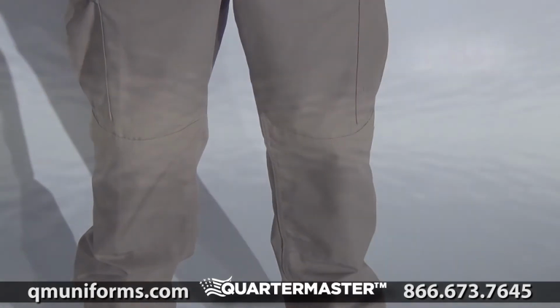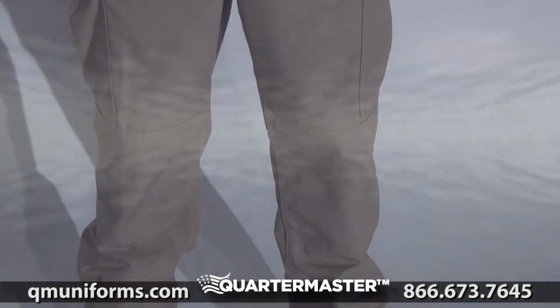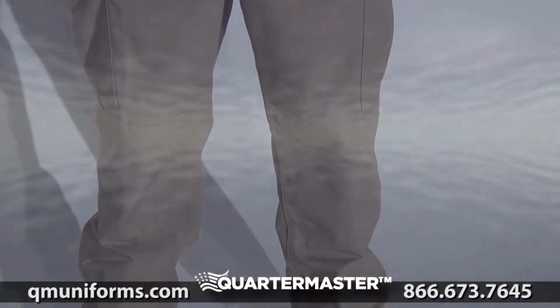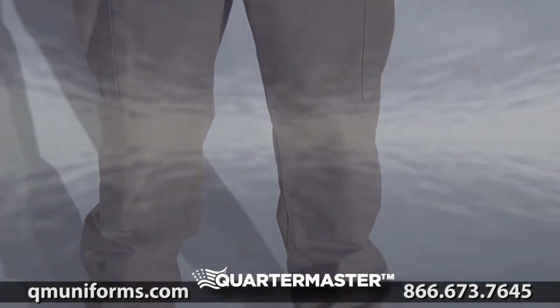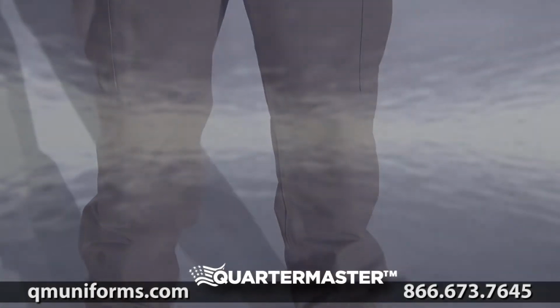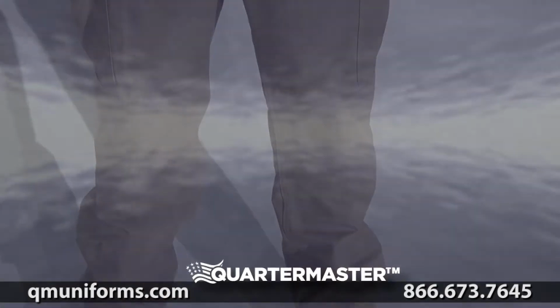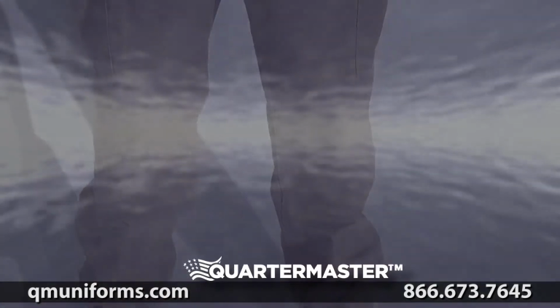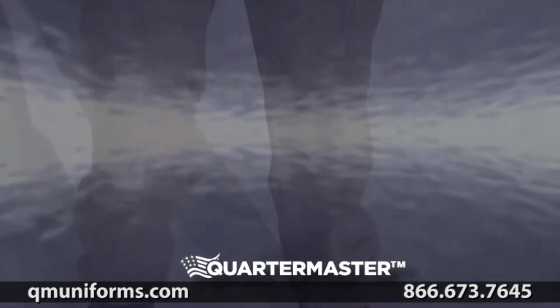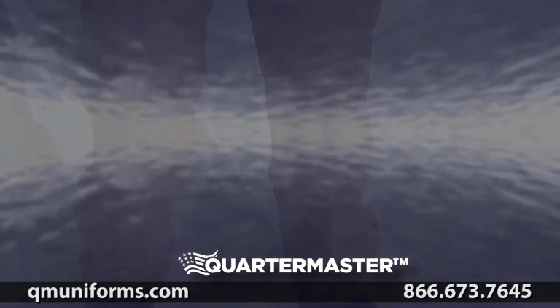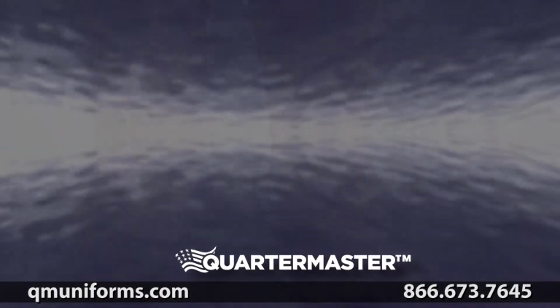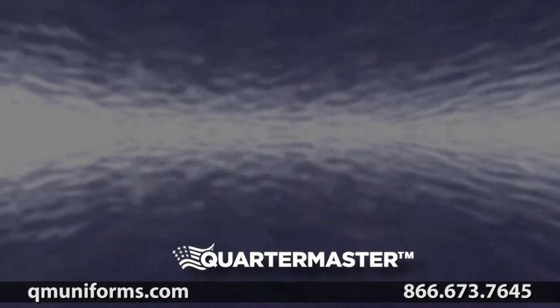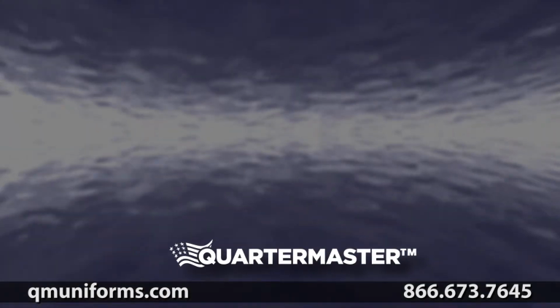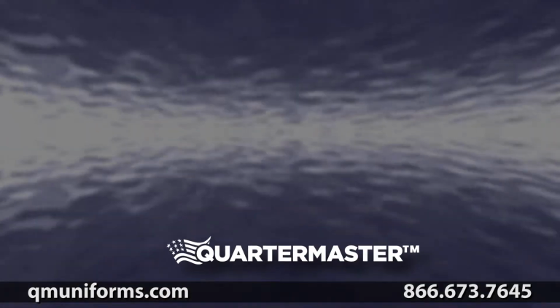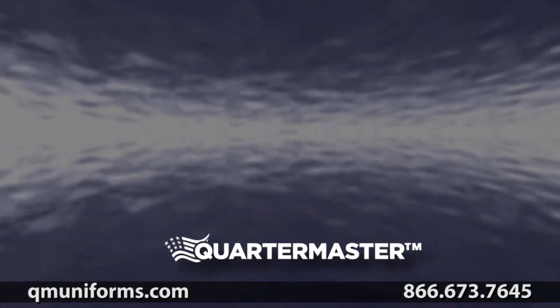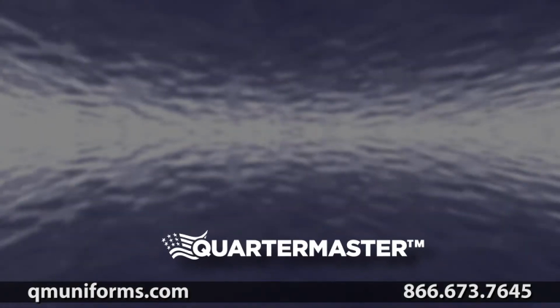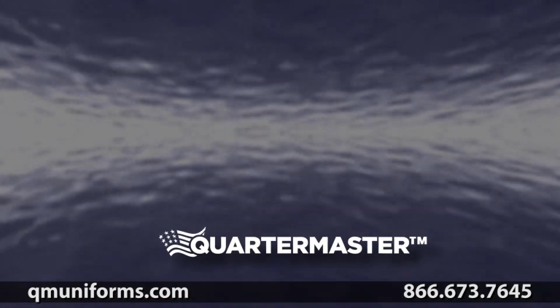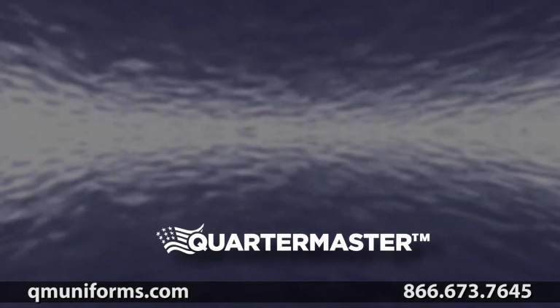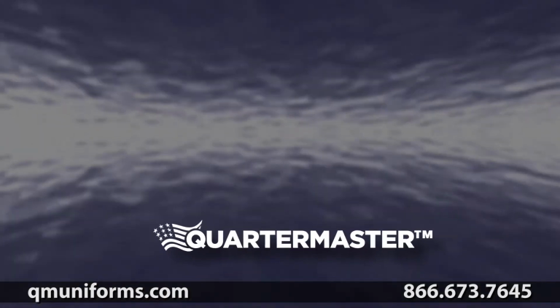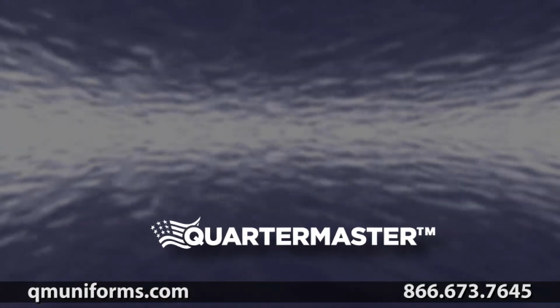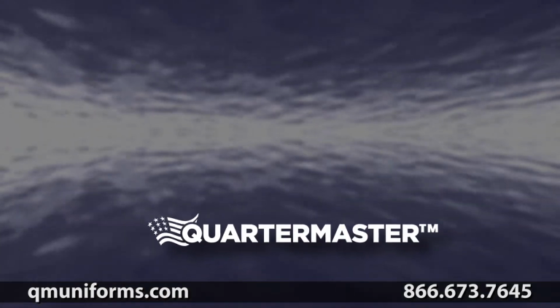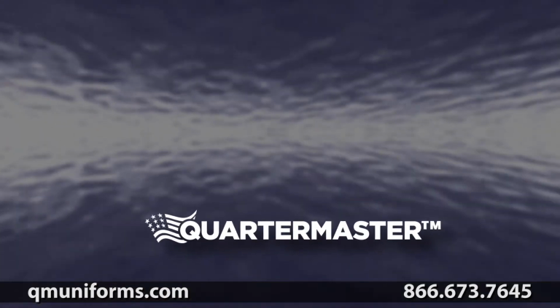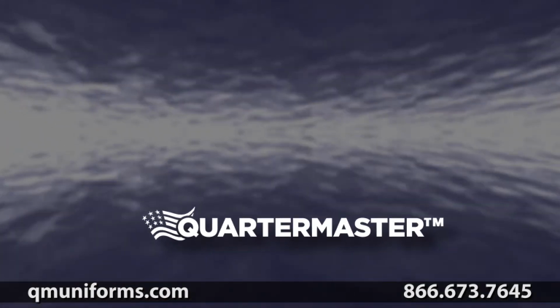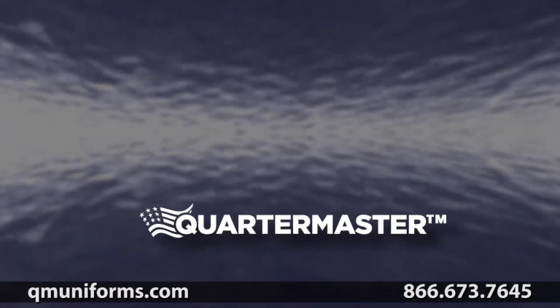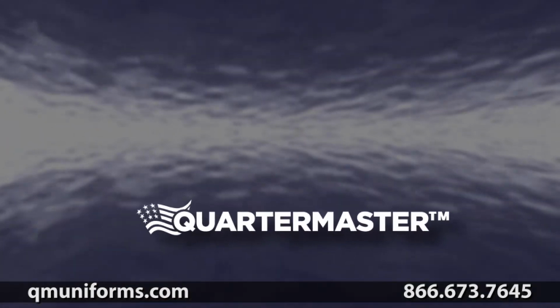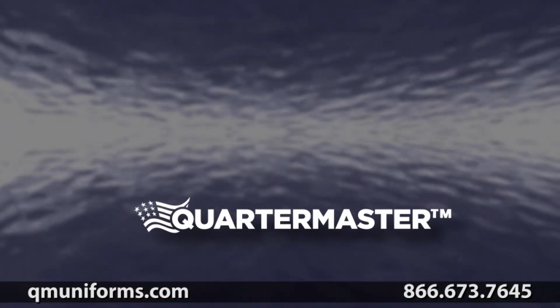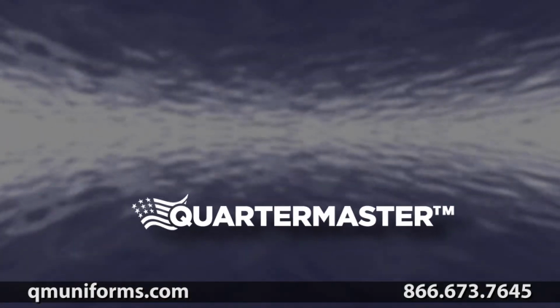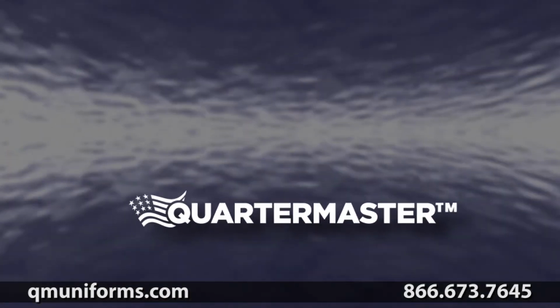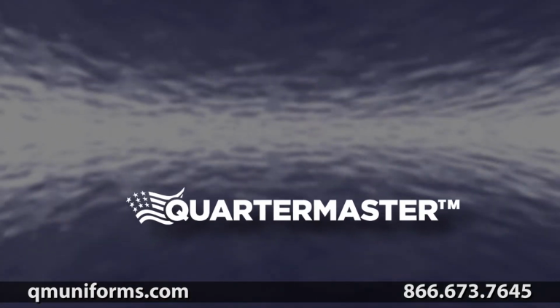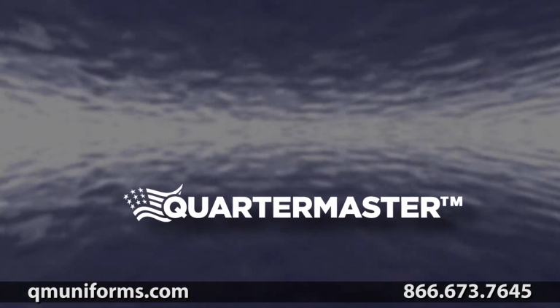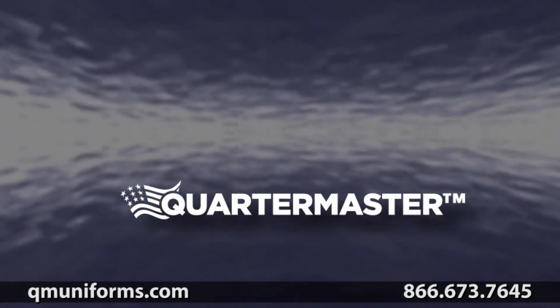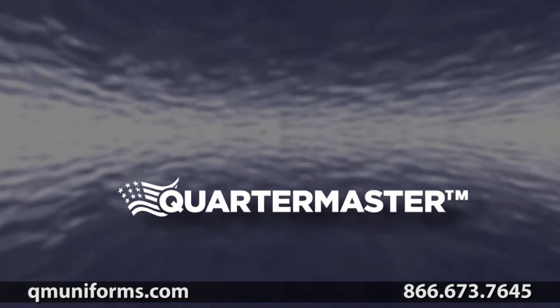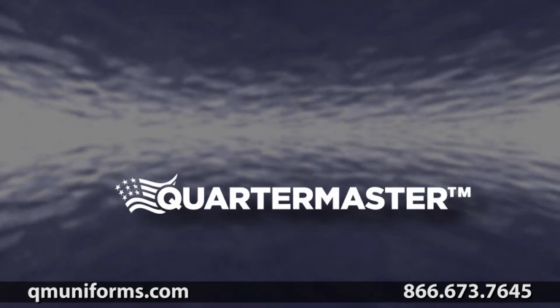Check out QIMuniforms.com today for more information on the Proper BDU Trouser.